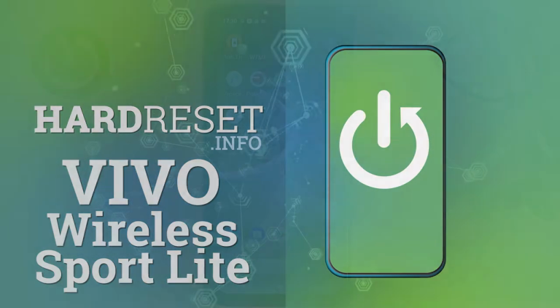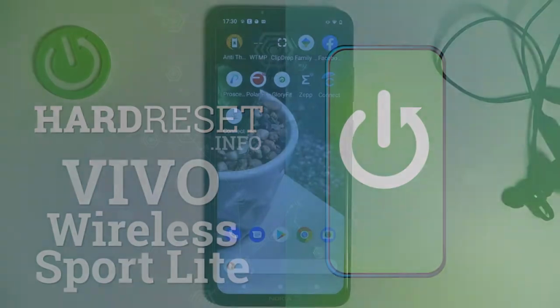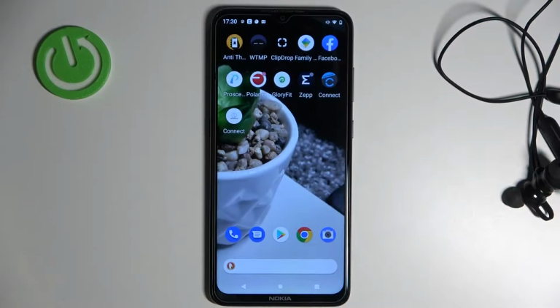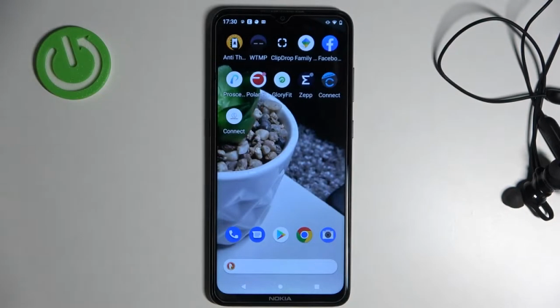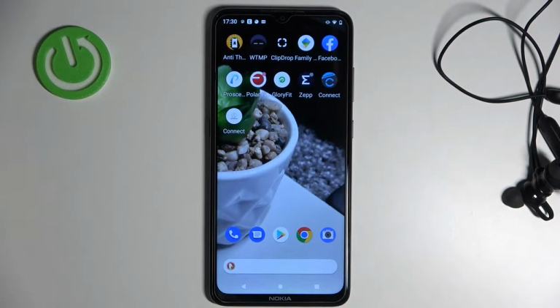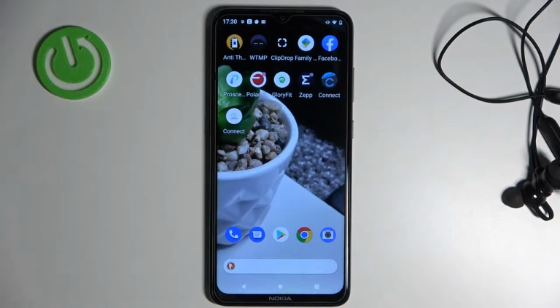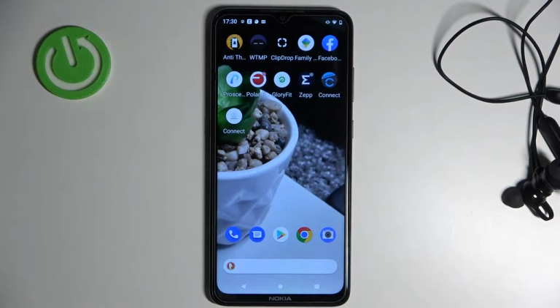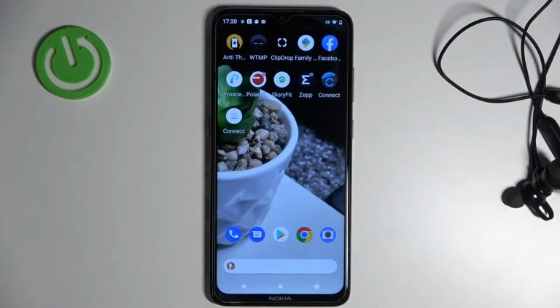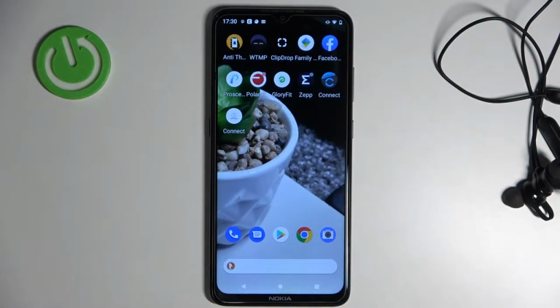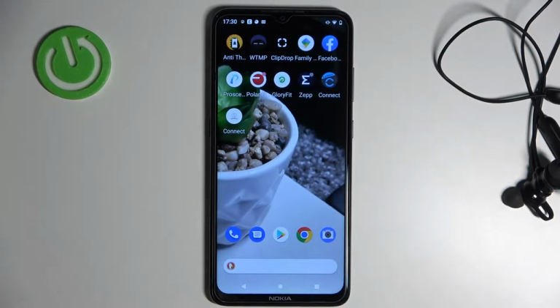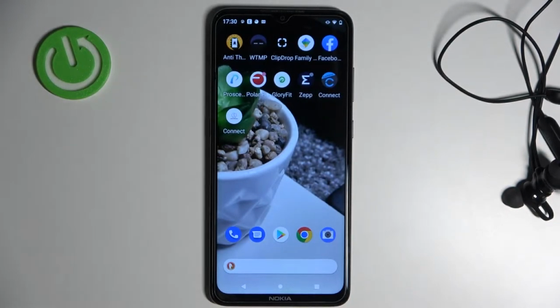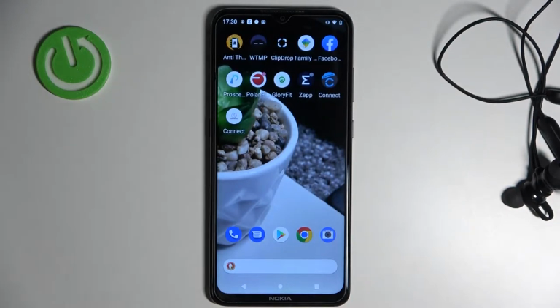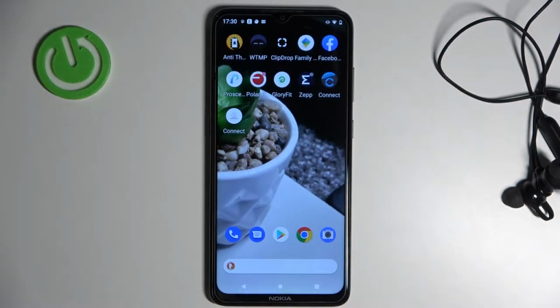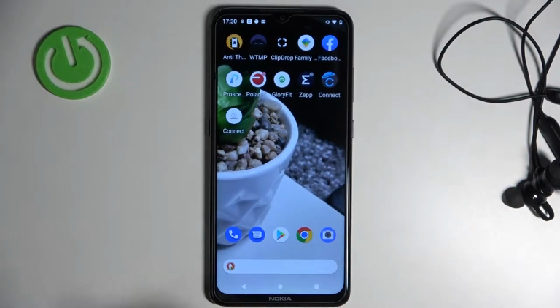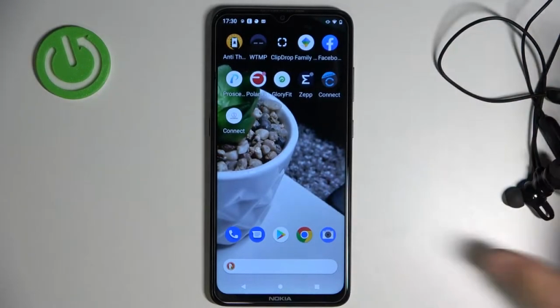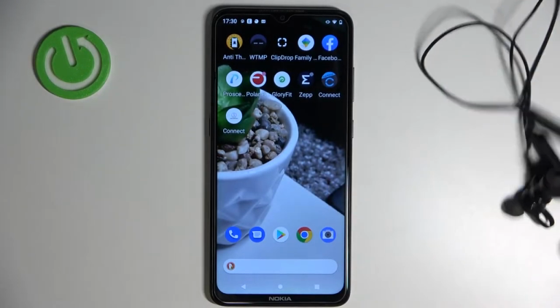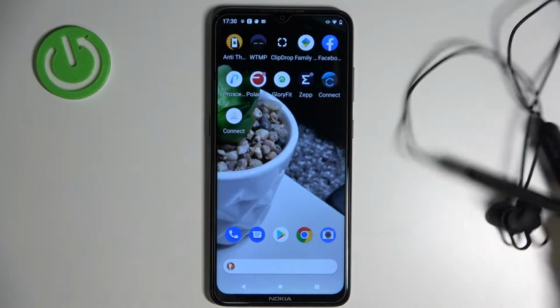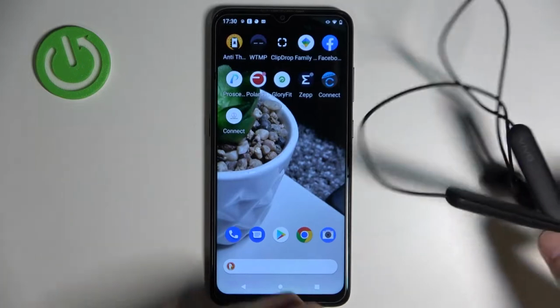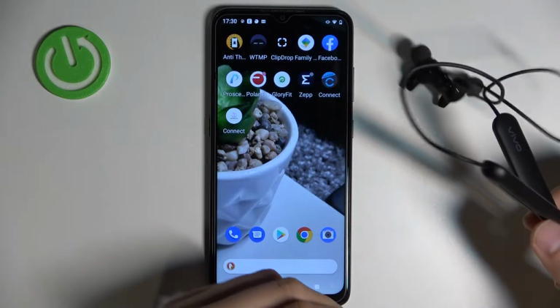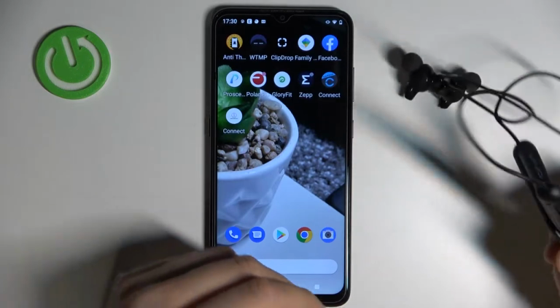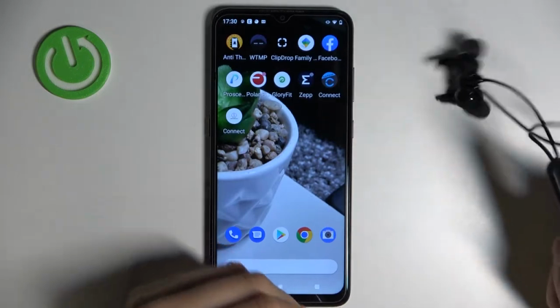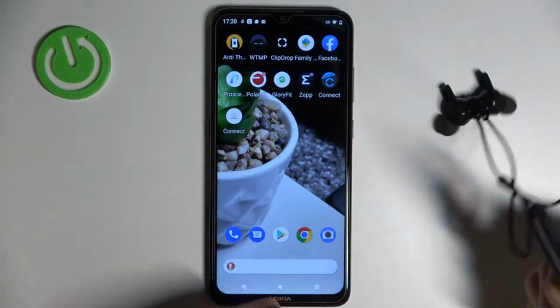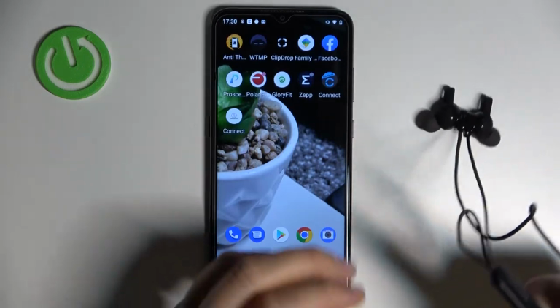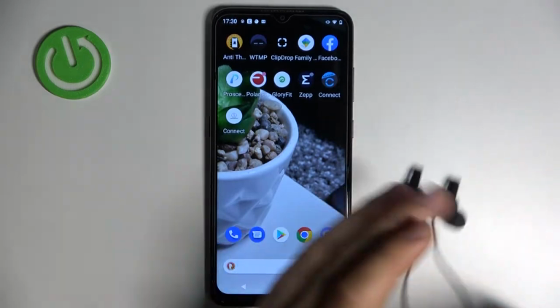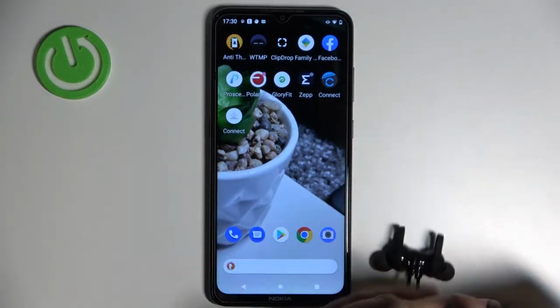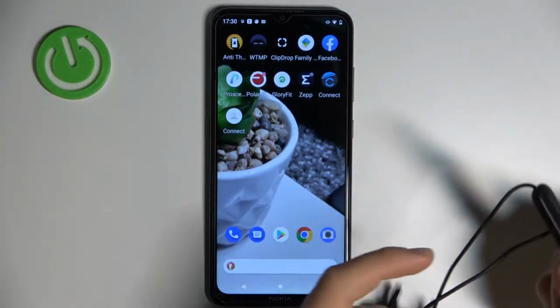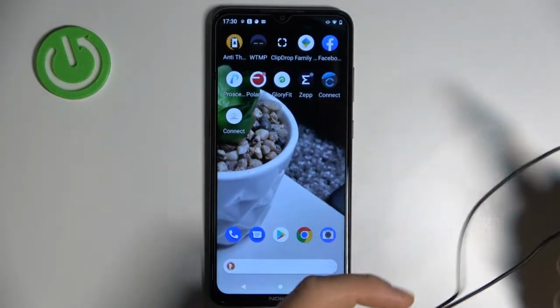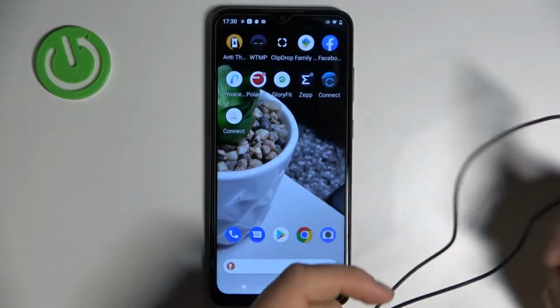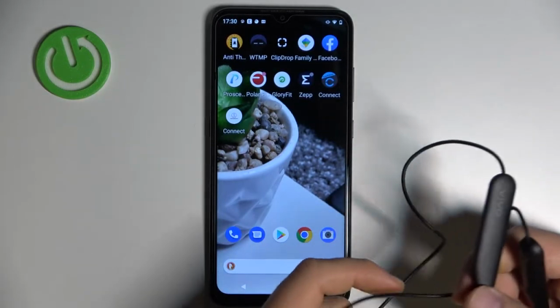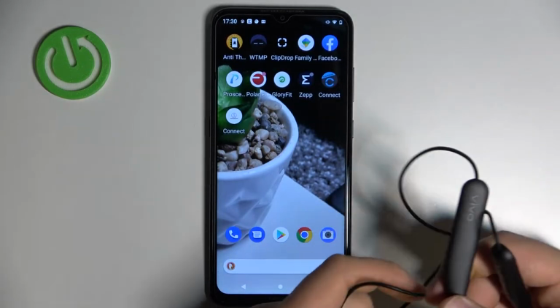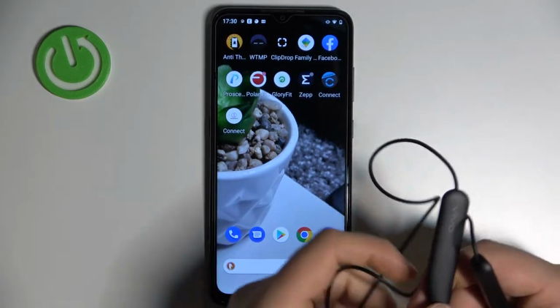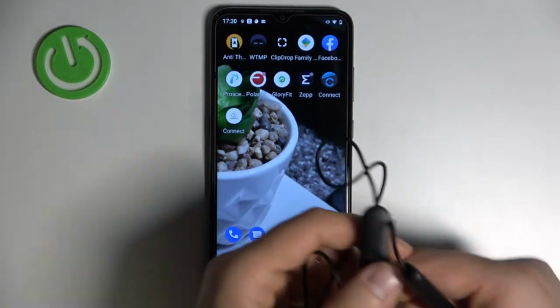Welcome guys. Today I am with Vivo wireless sport light earbuds and I'm going to show you how you can connect them with your Android smartphone.